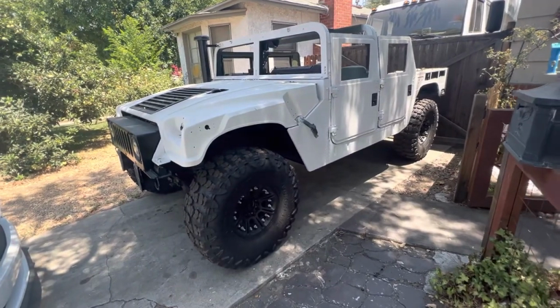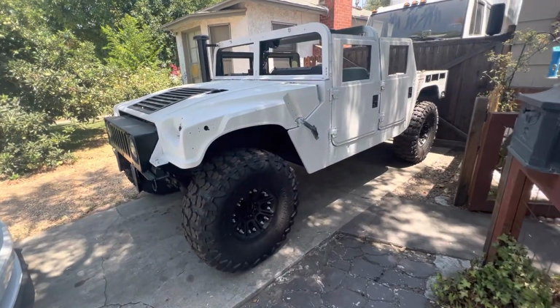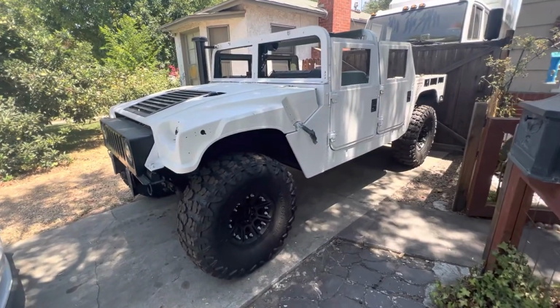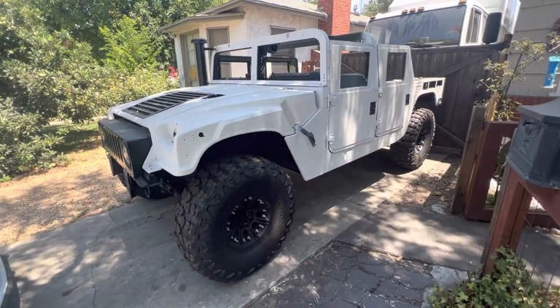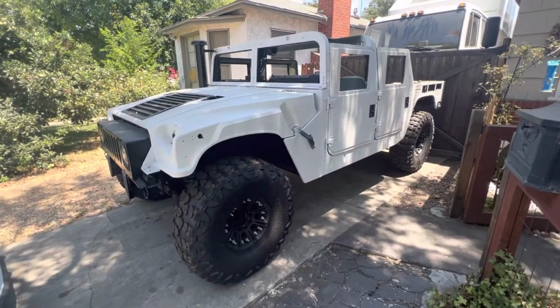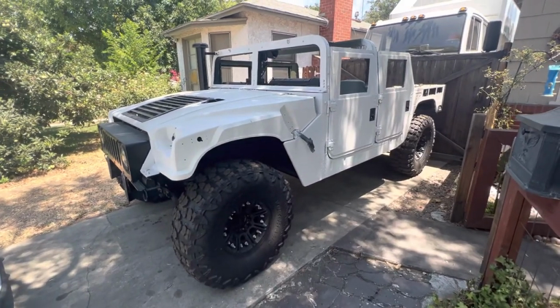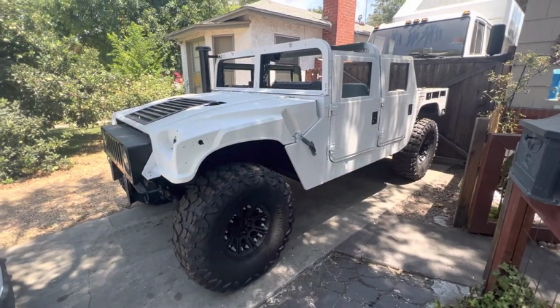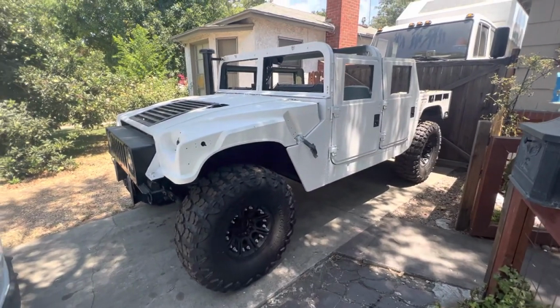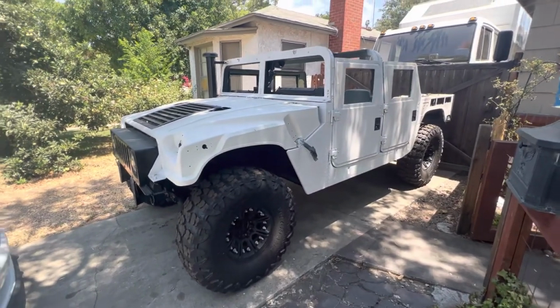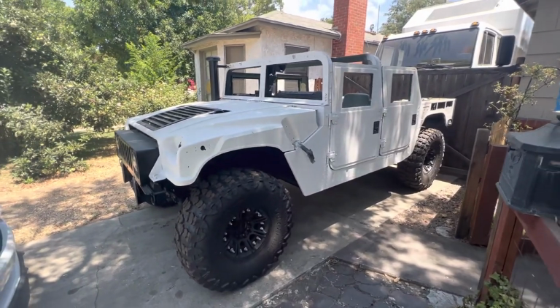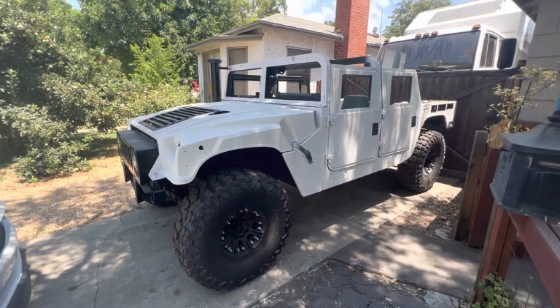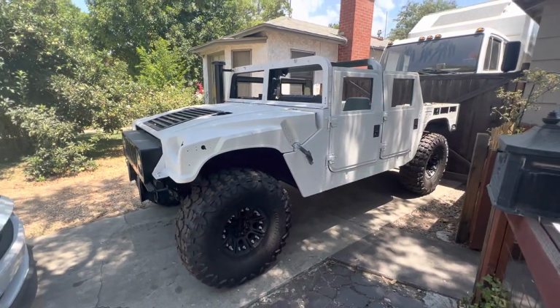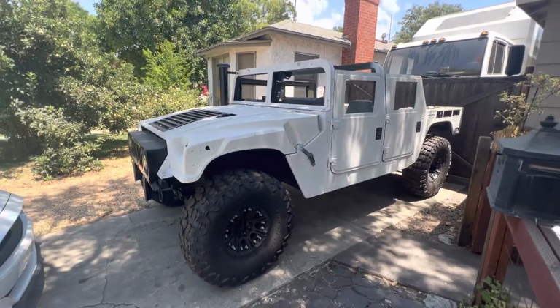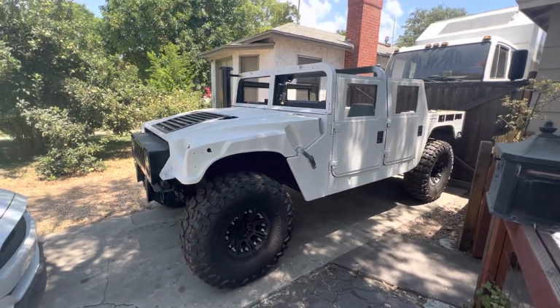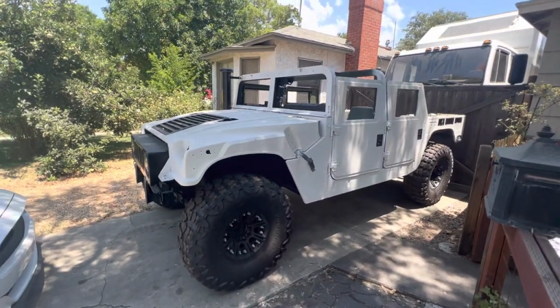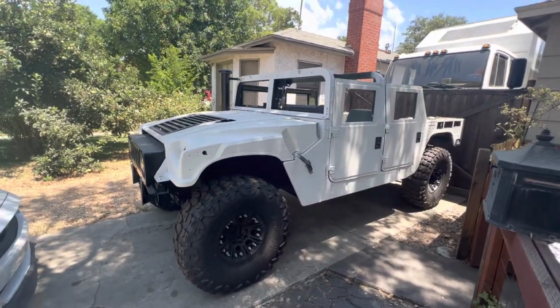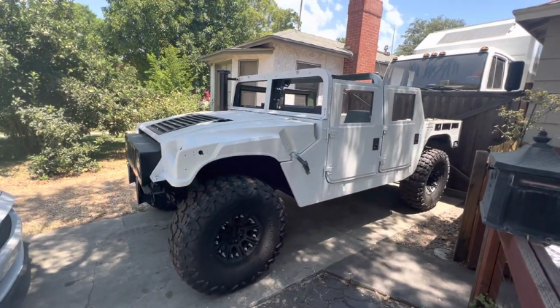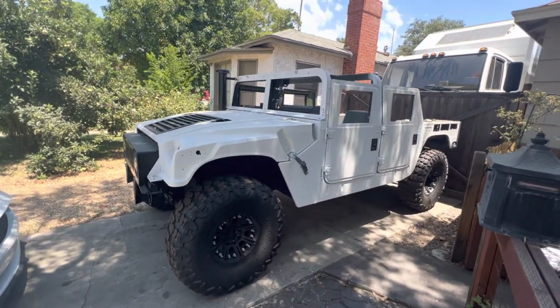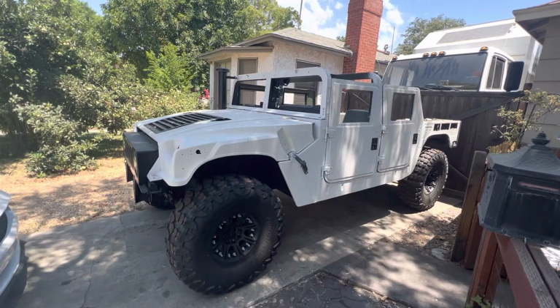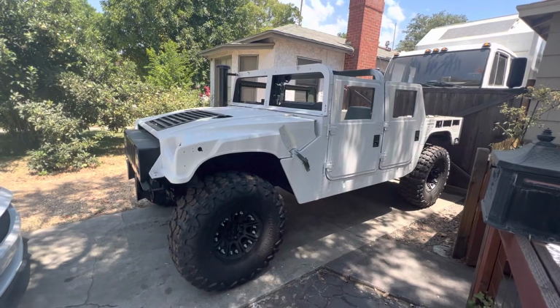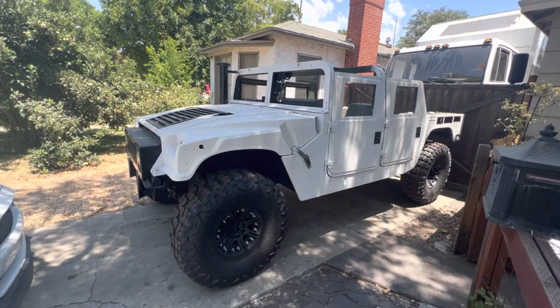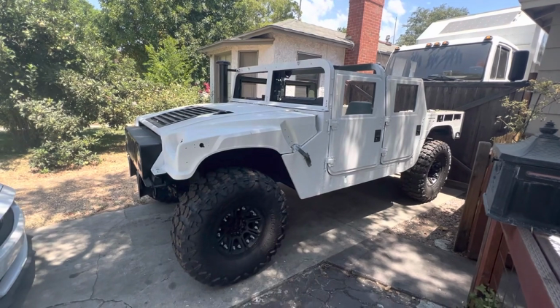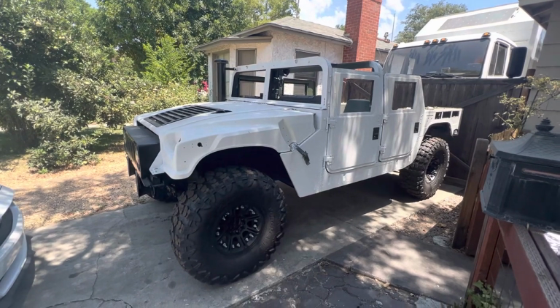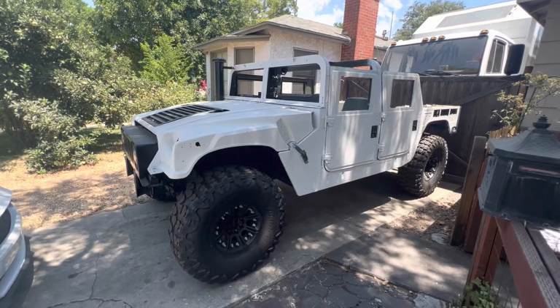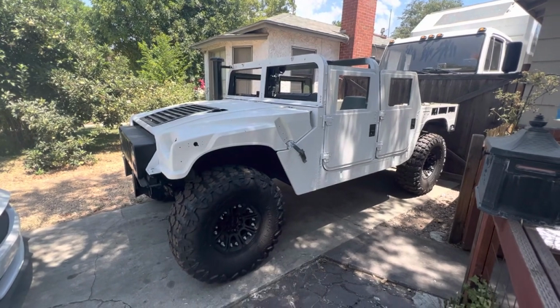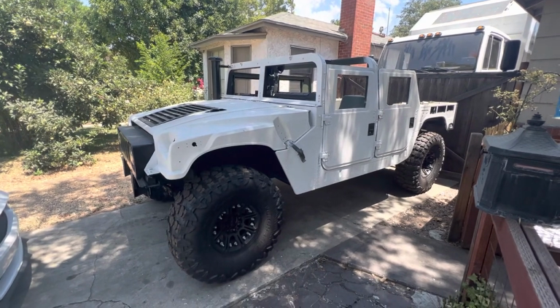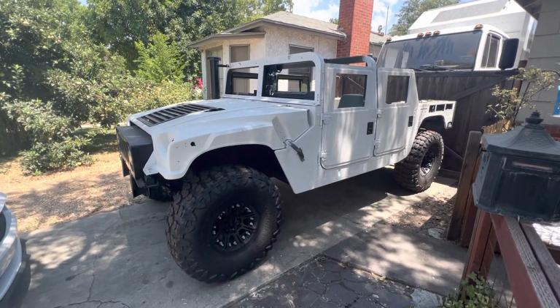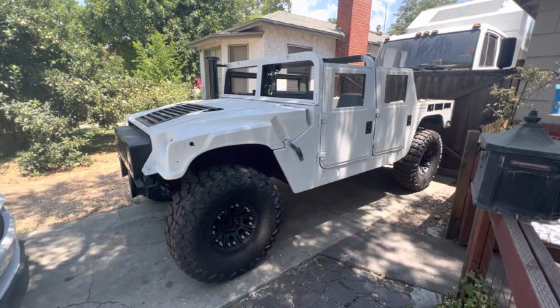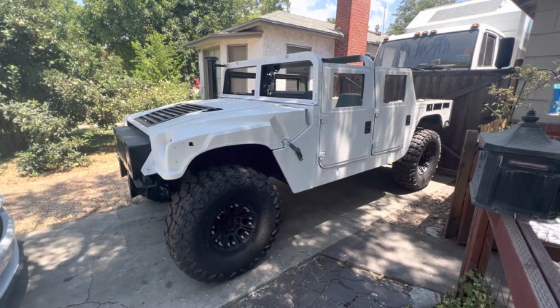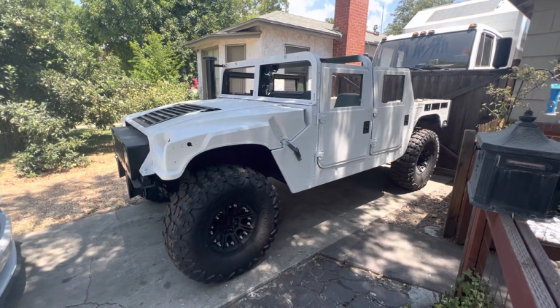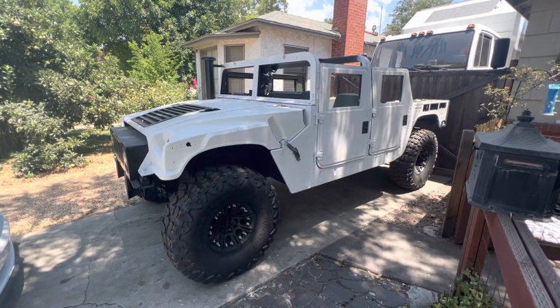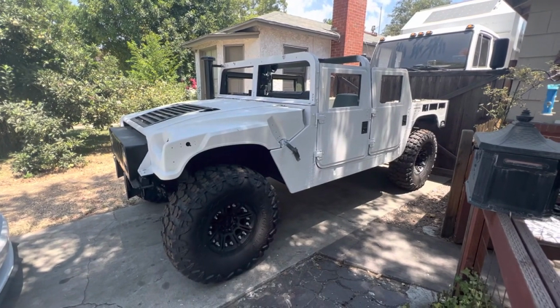If I could get a thumbs up and some comments, please let me know if you would like to see me build this vehicle out into an expedition, four-wheel-drive overland type vehicle.